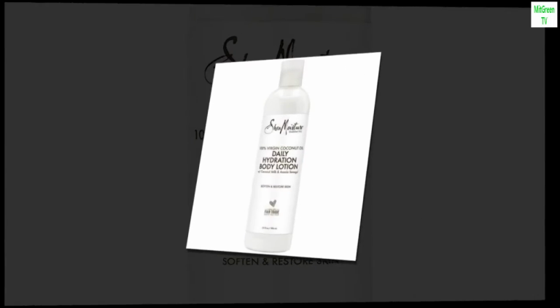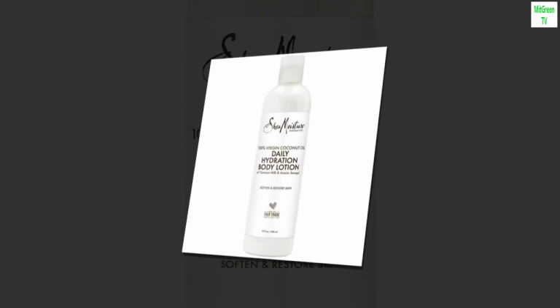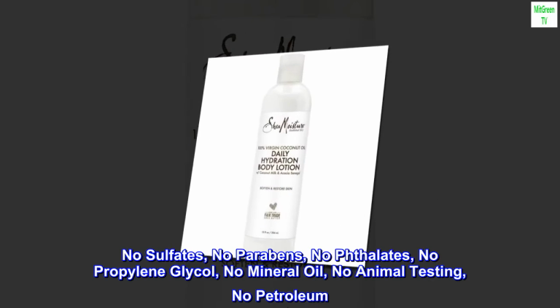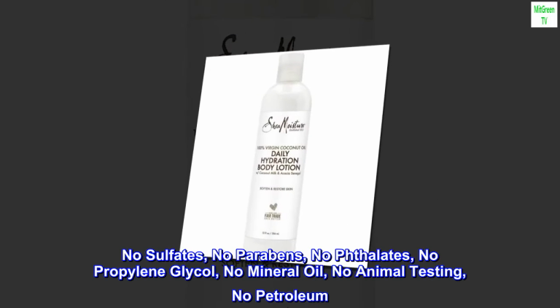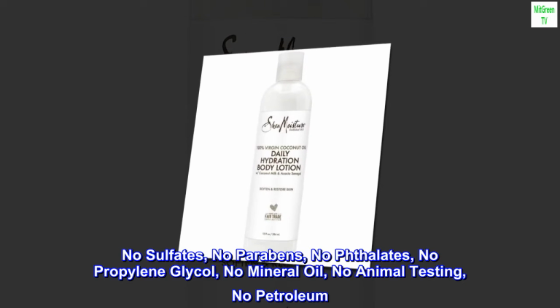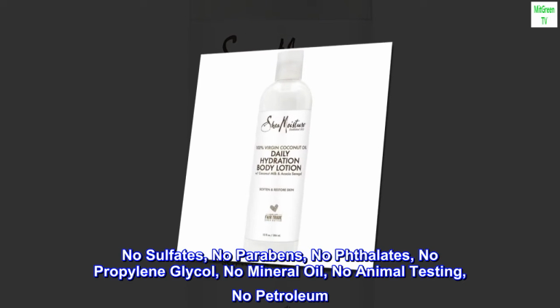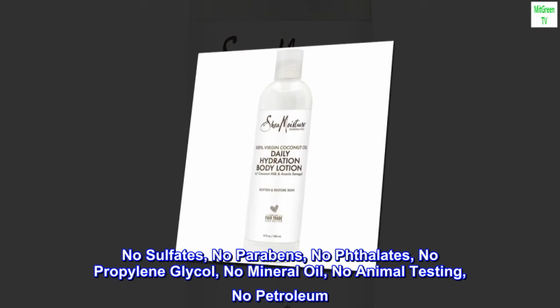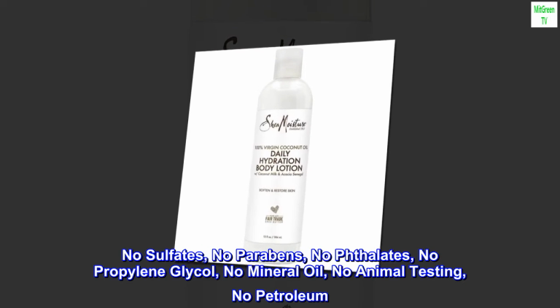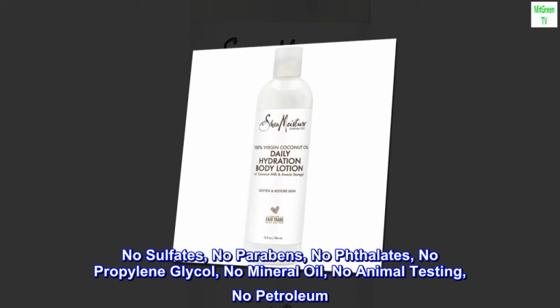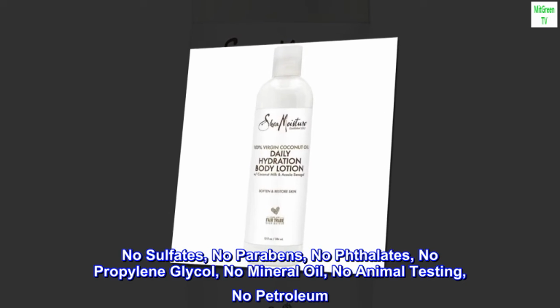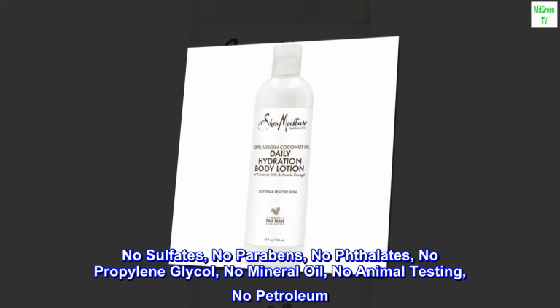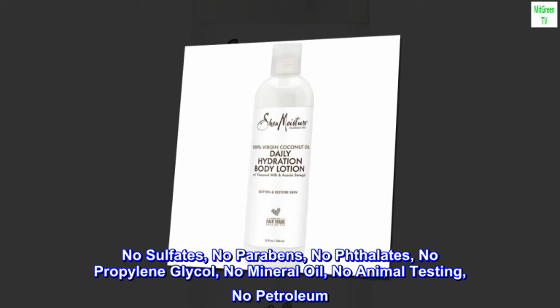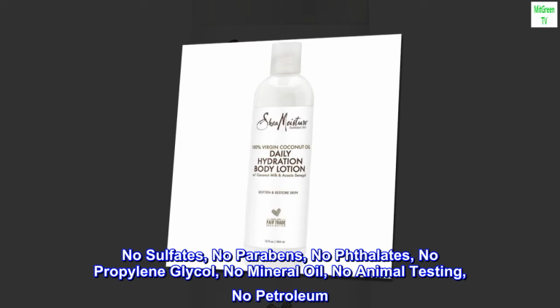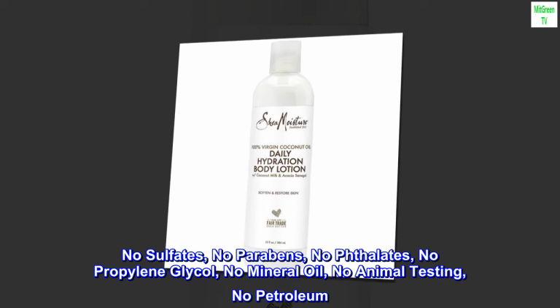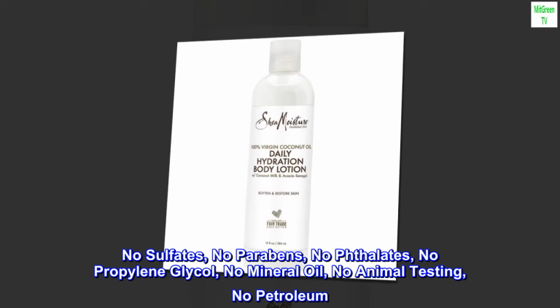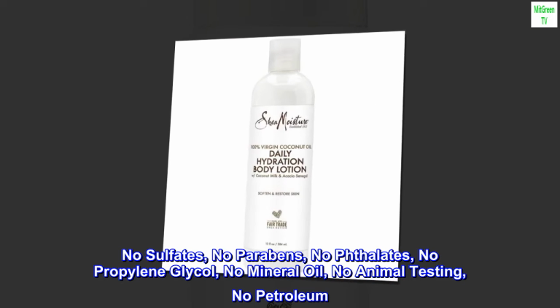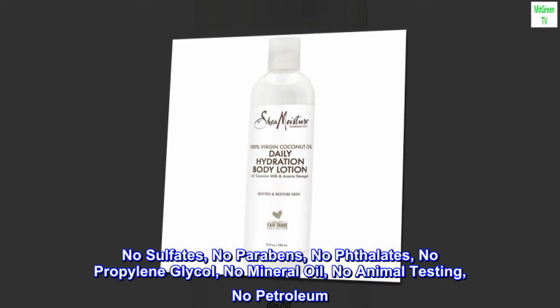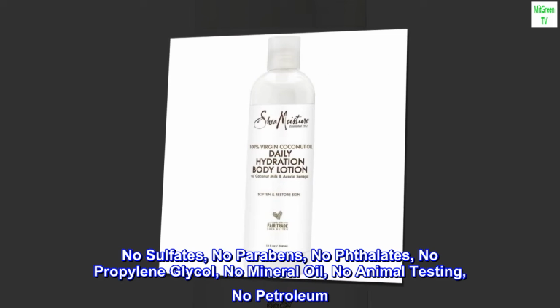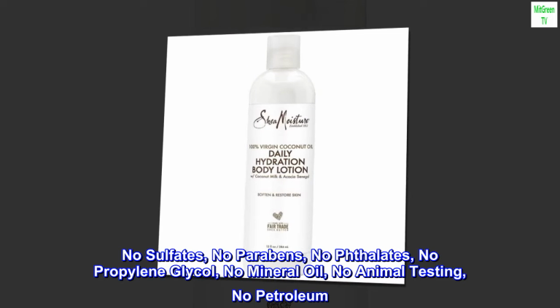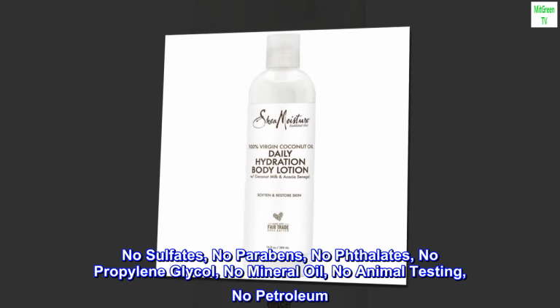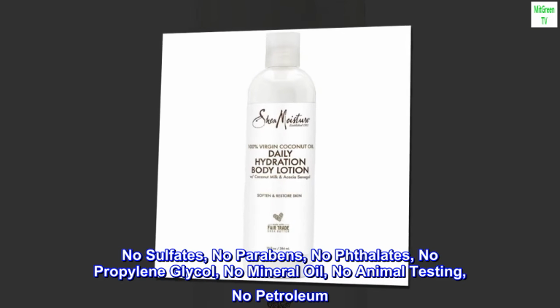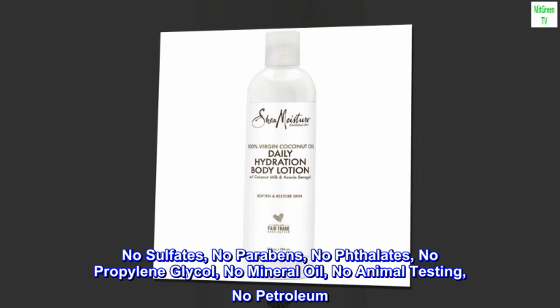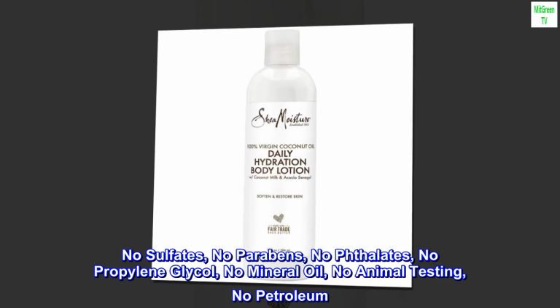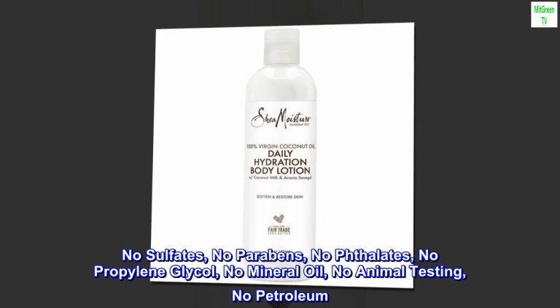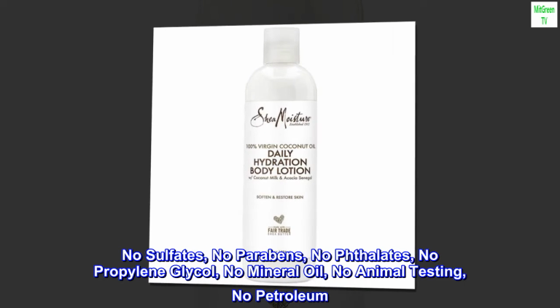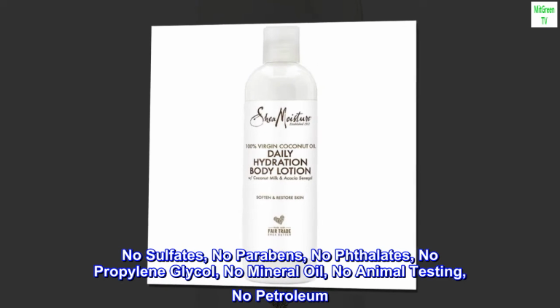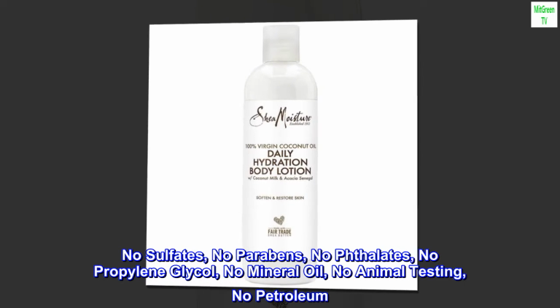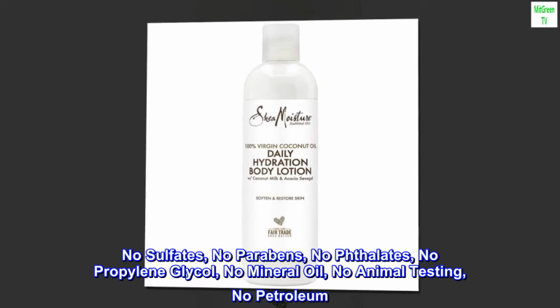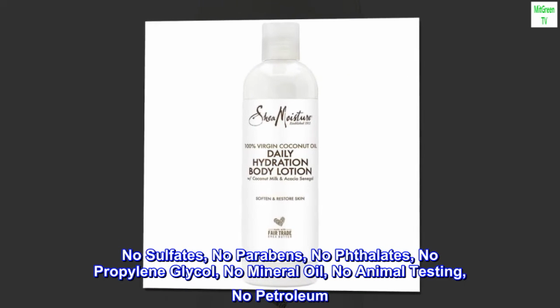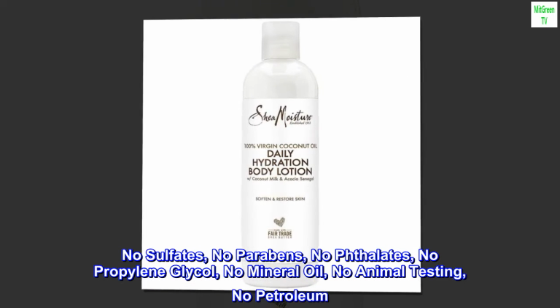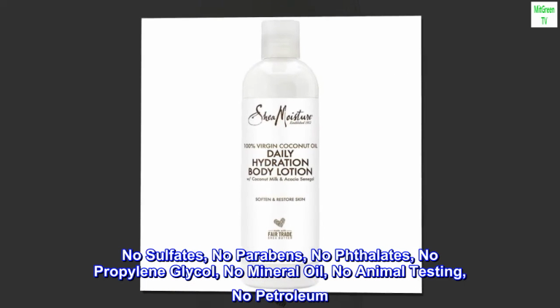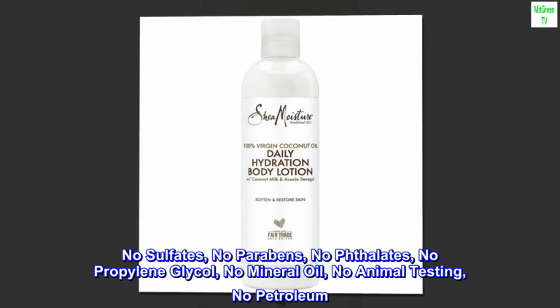No sulfates, no parabens, no phthalates, no propylene glycol, no mineral oil, no animal testing, no petroleum.